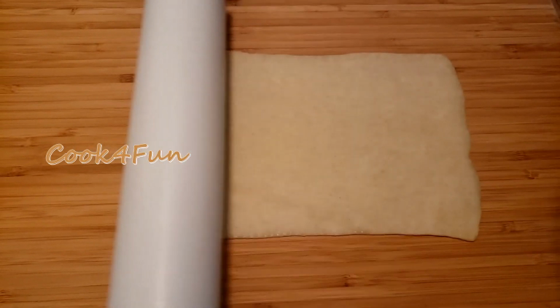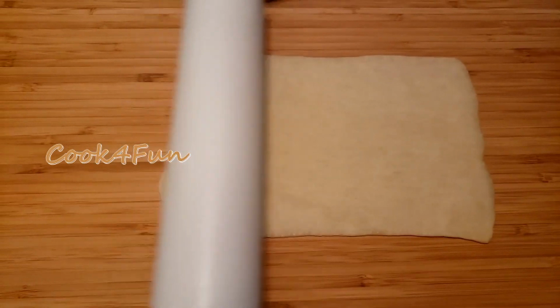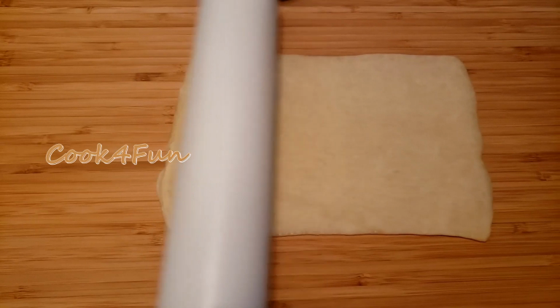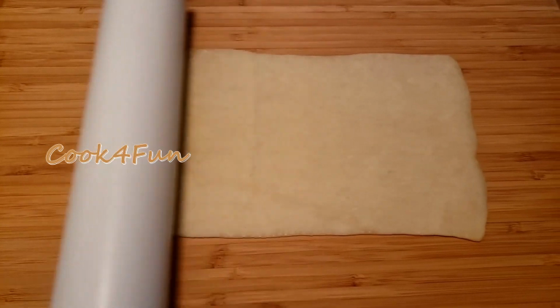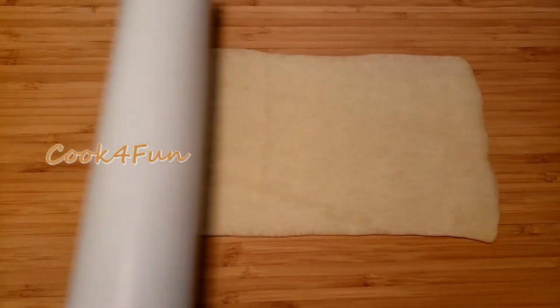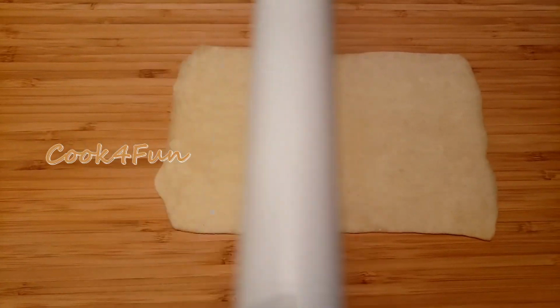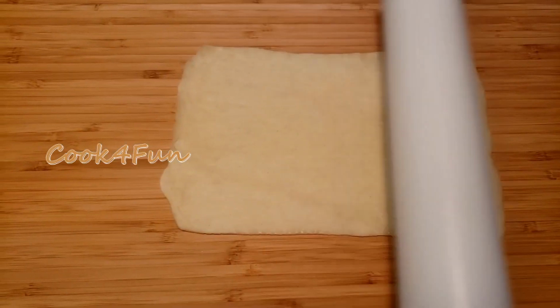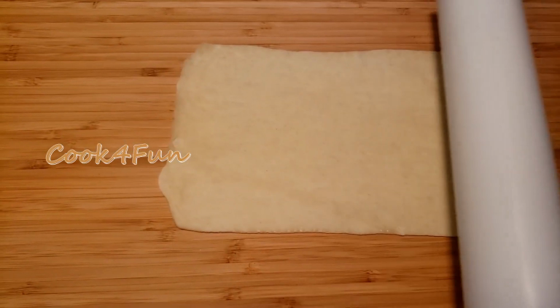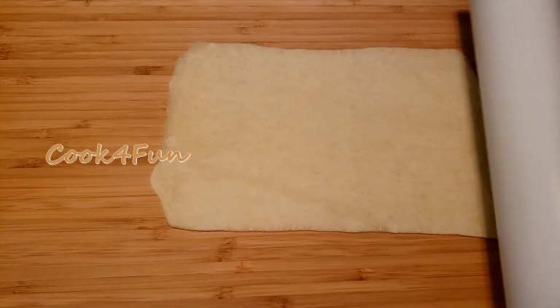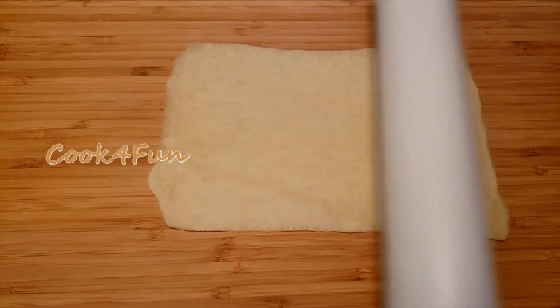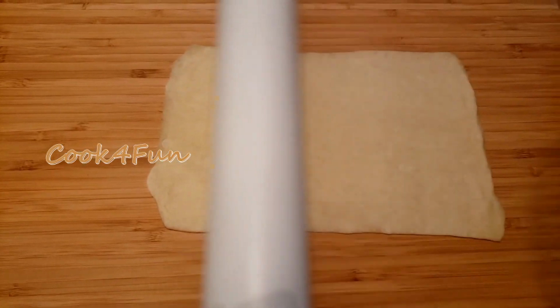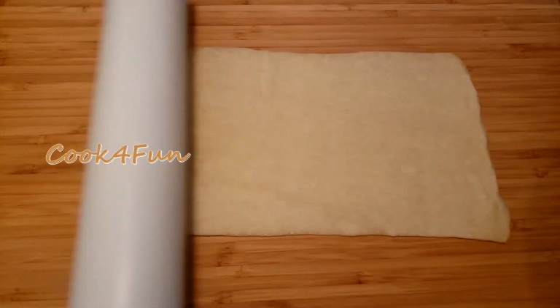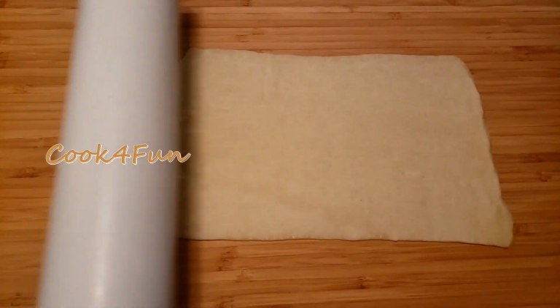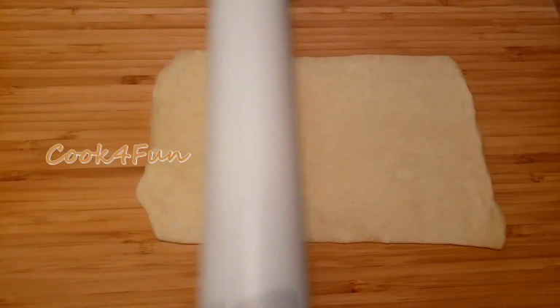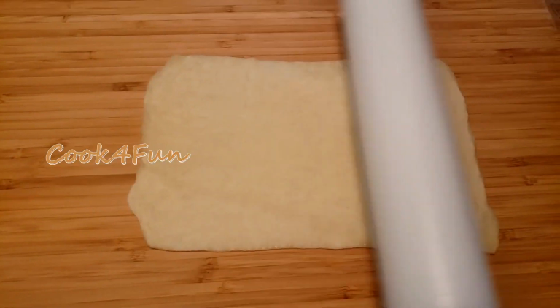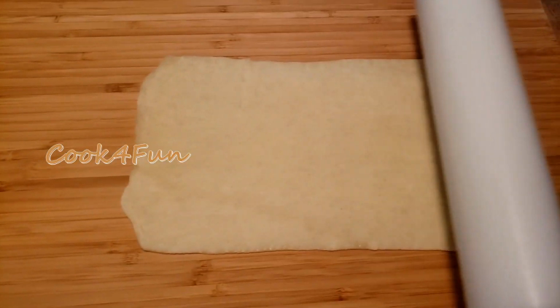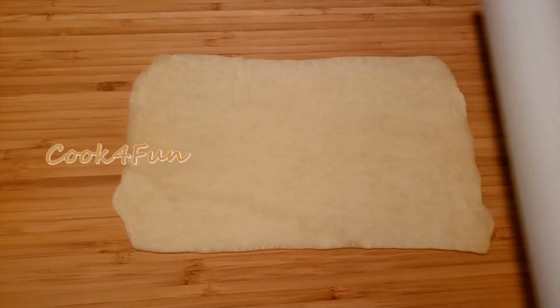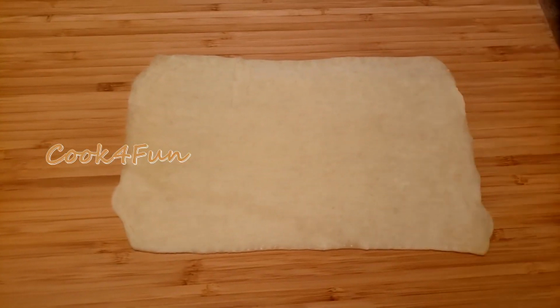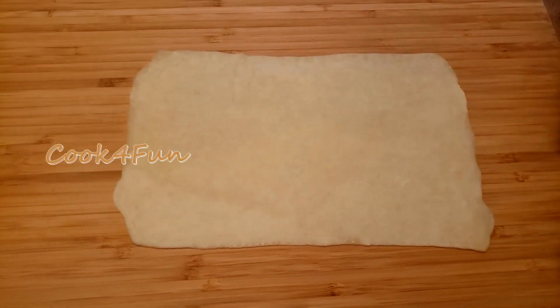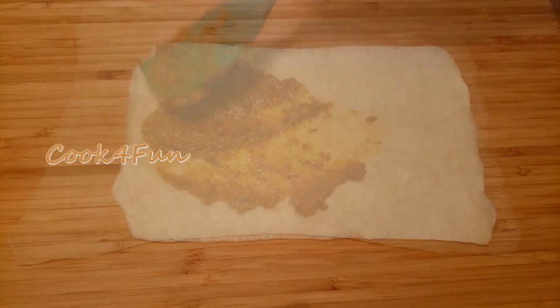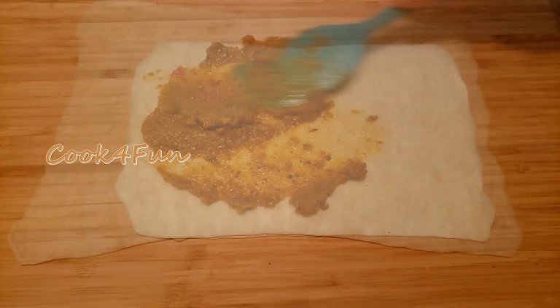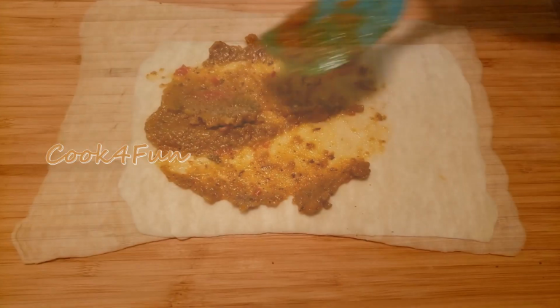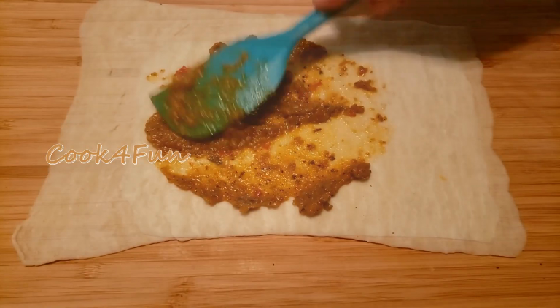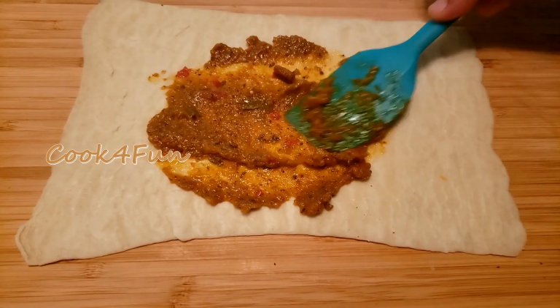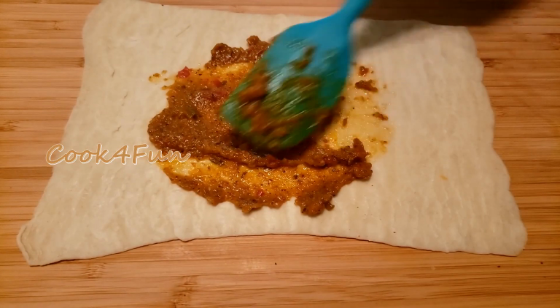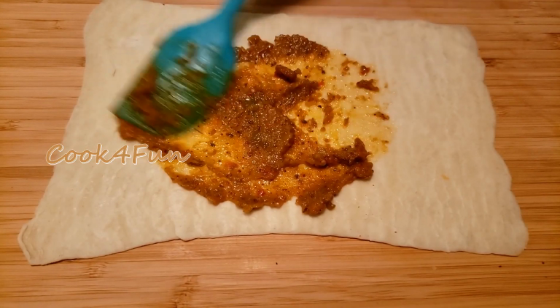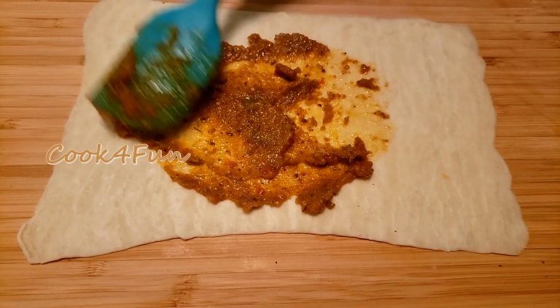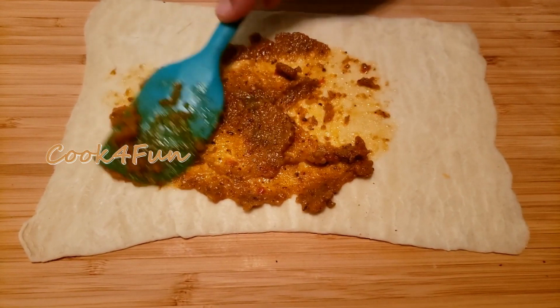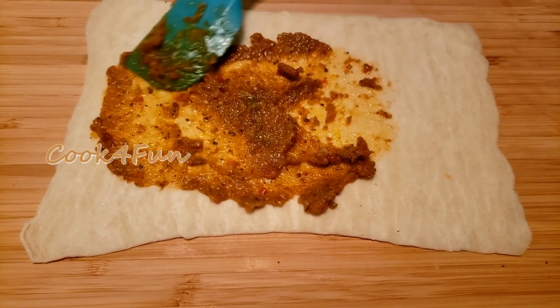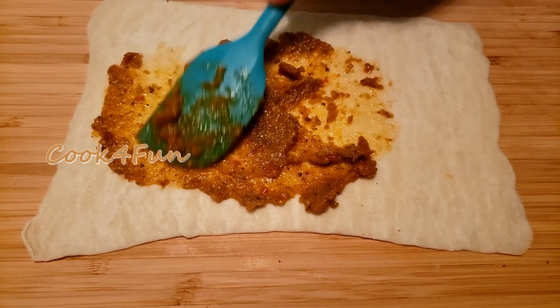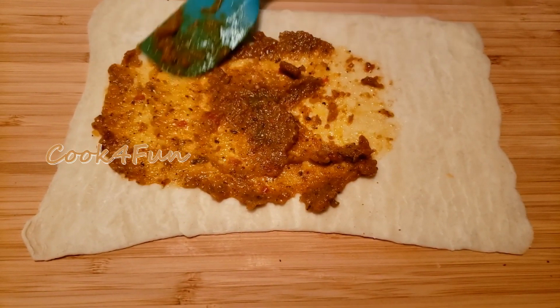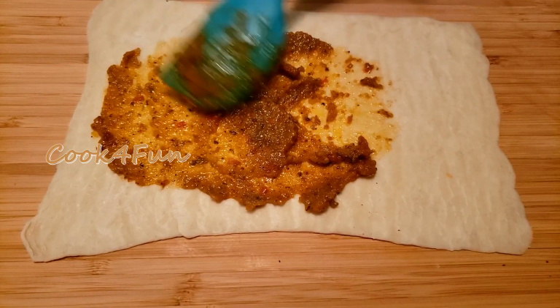First, preheat the oven at 350 degrees Fahrenheit. Then roll out the pastry sheet and add some pizza sauce.